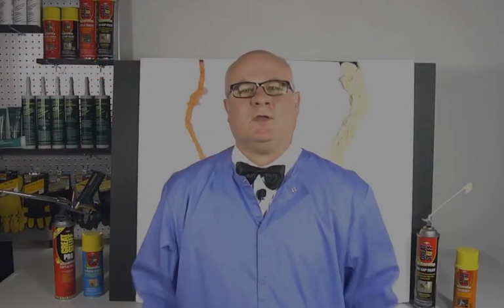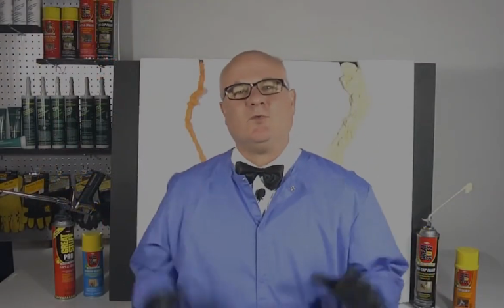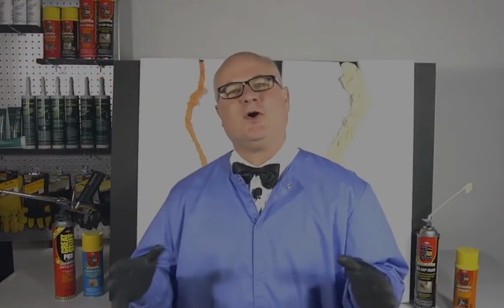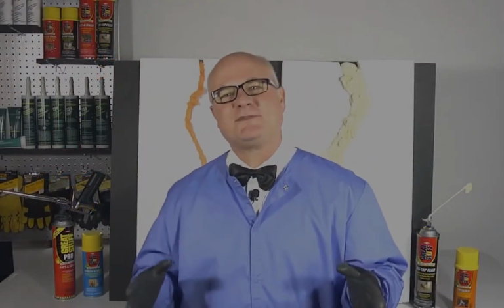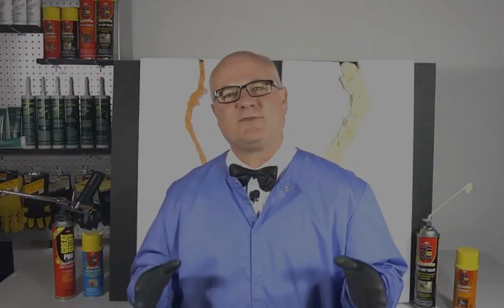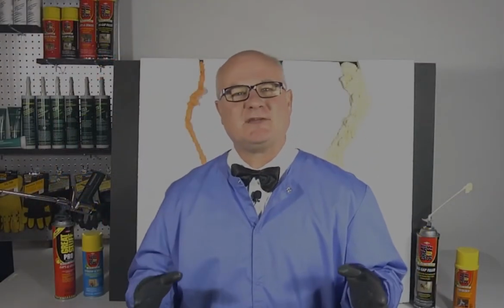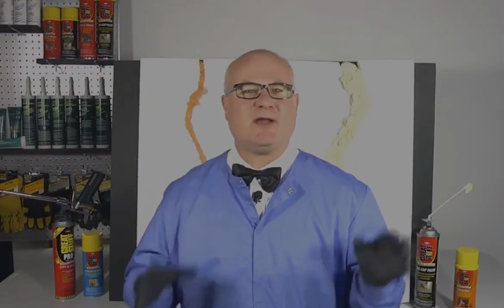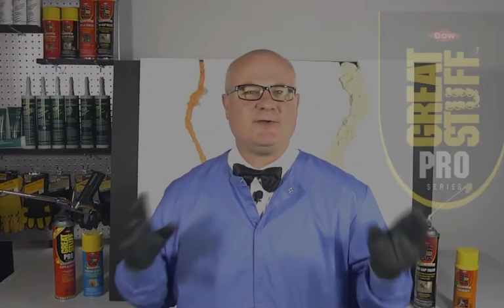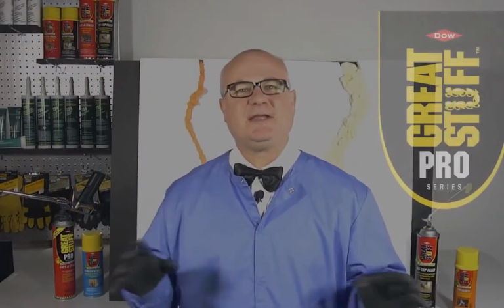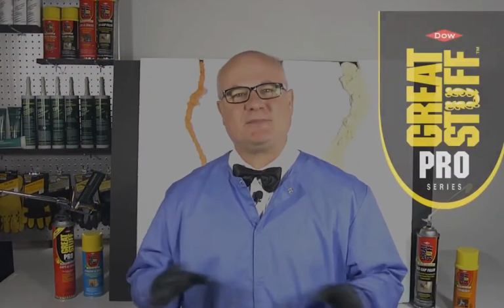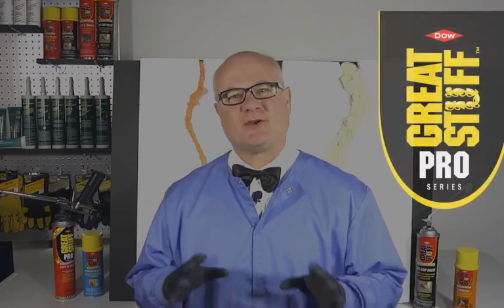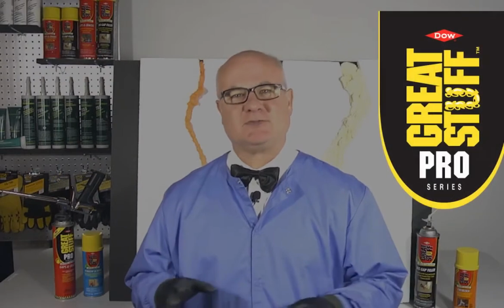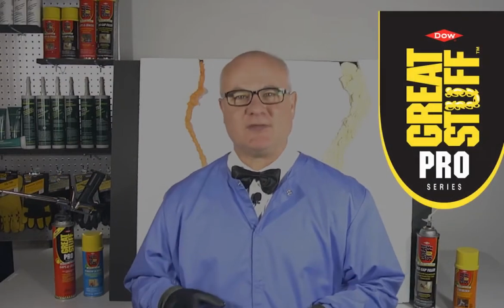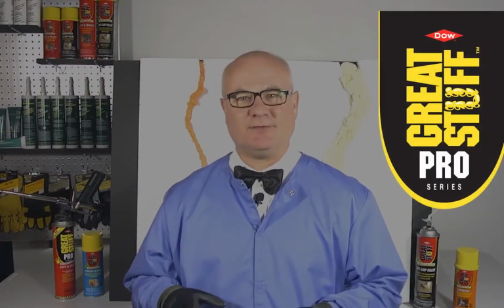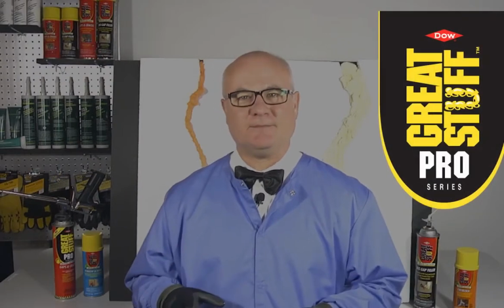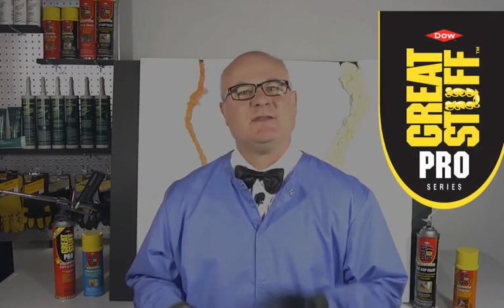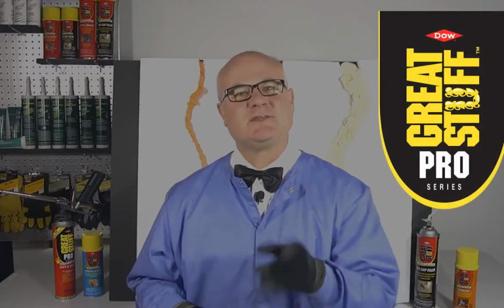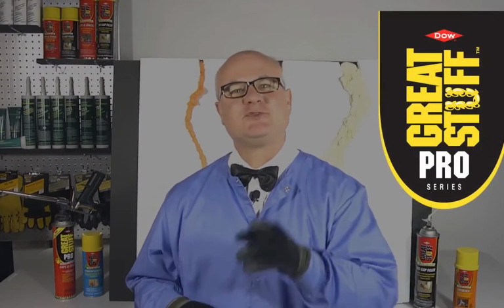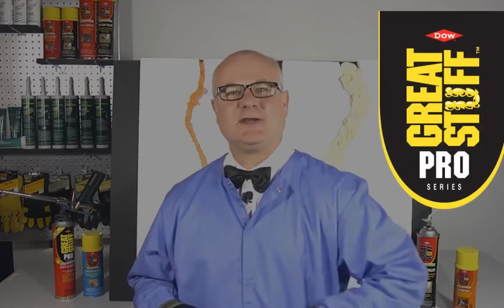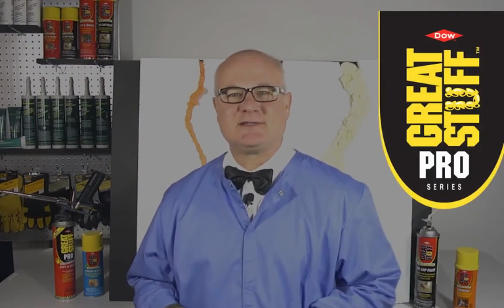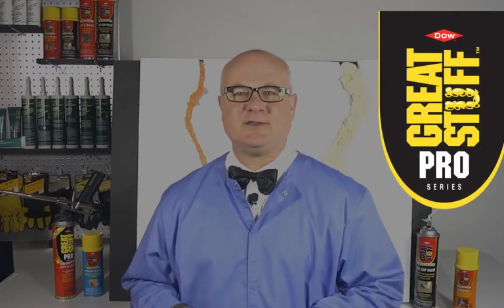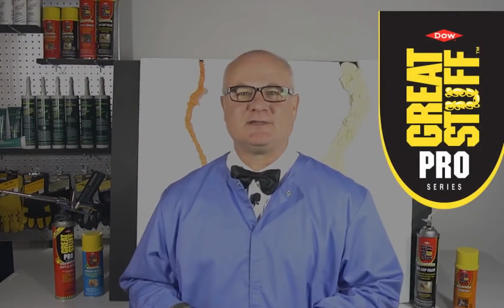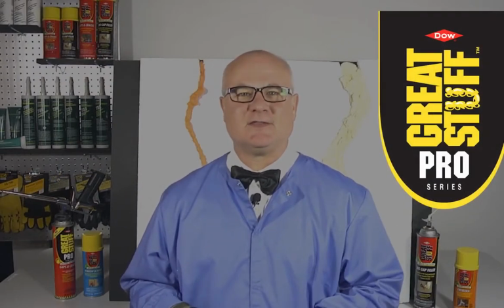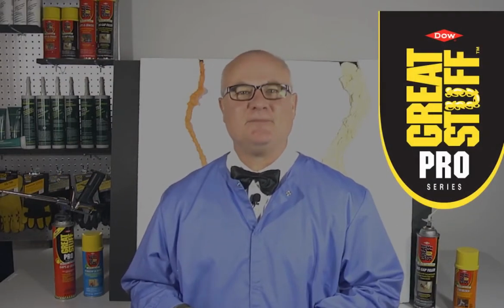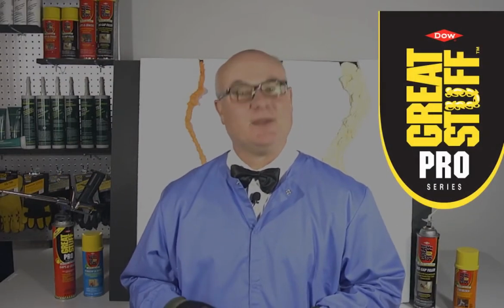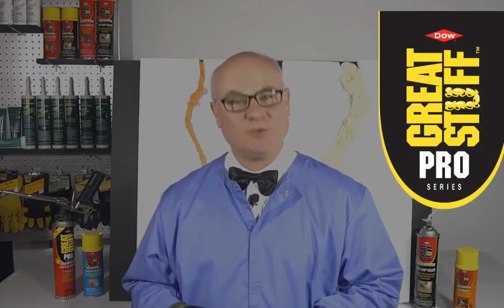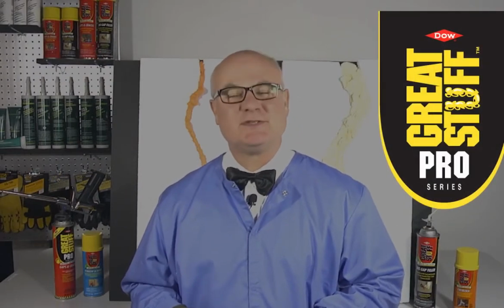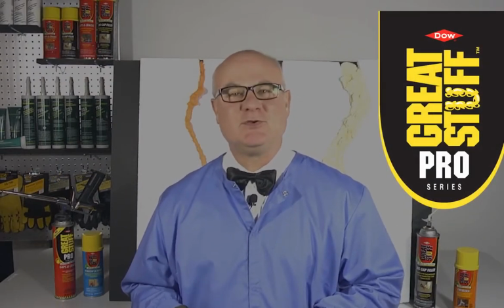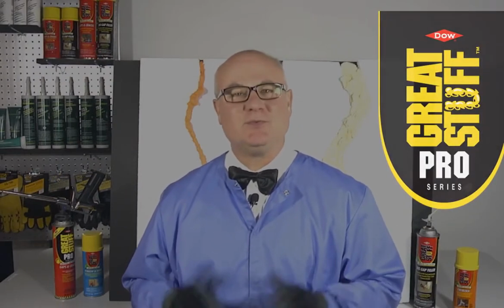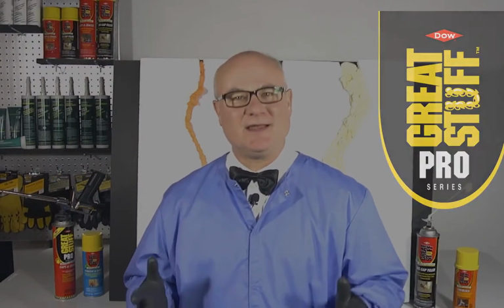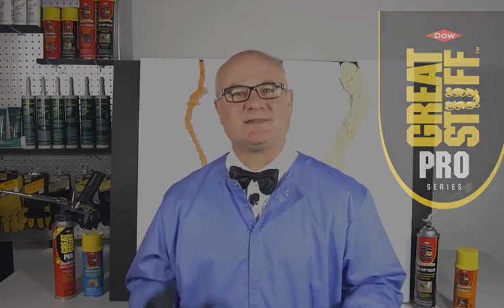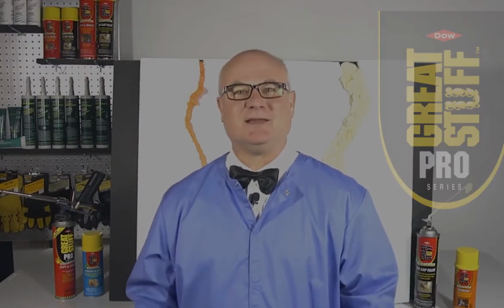Hope this information about filling gaps and cracks was helpful. Thanks for joining us in the Lentis Lab, and we'll see you next time.